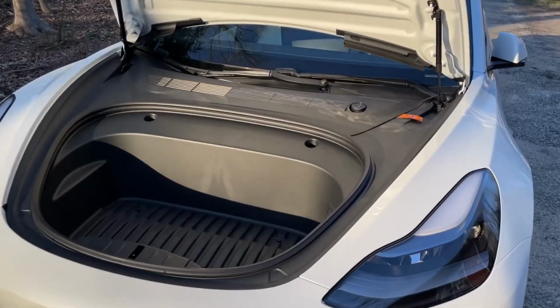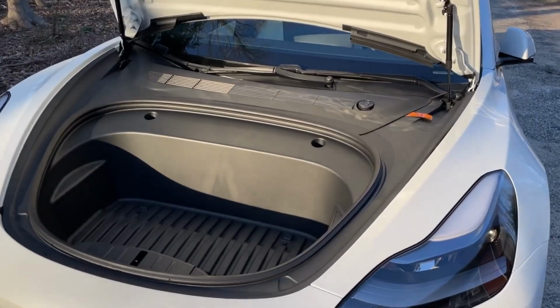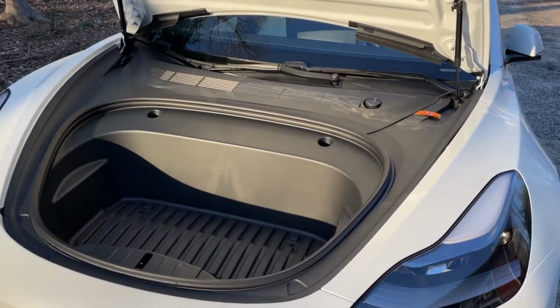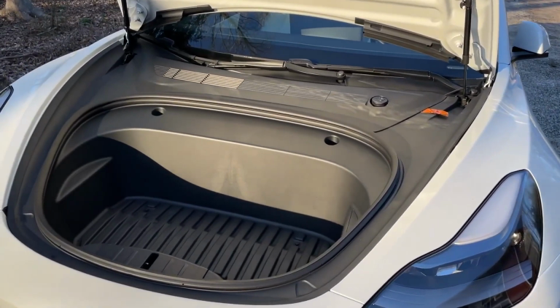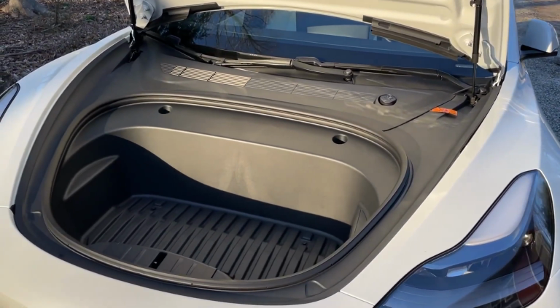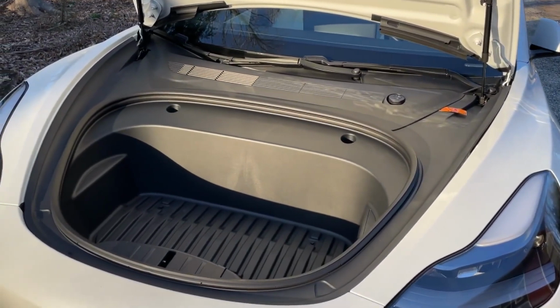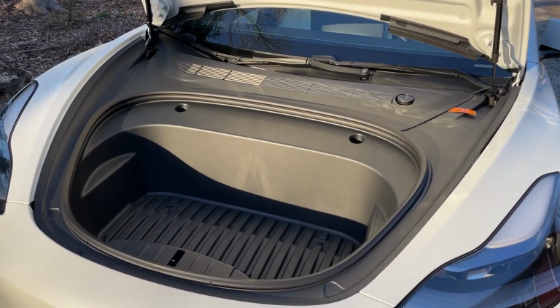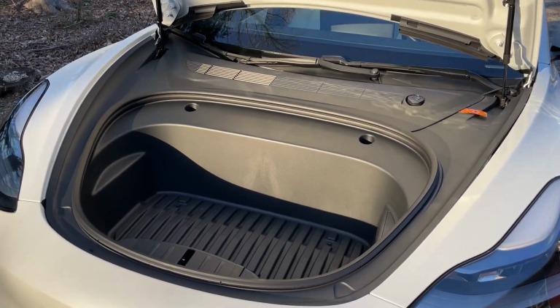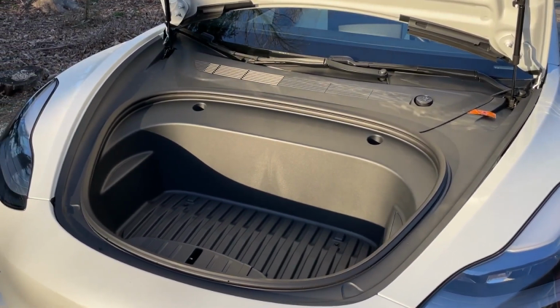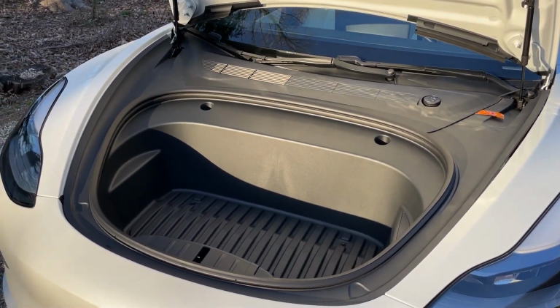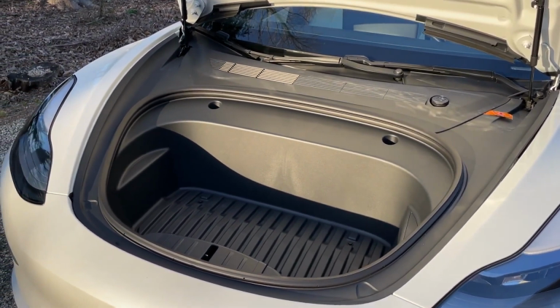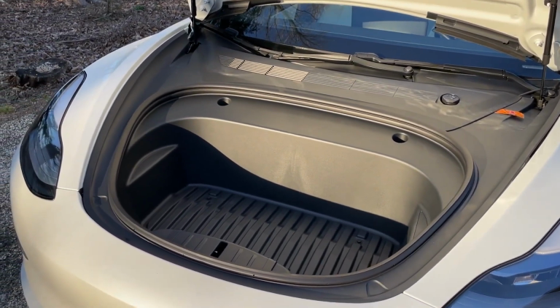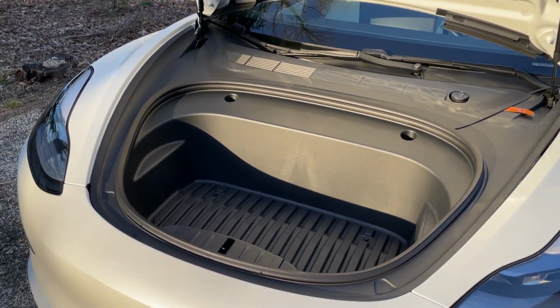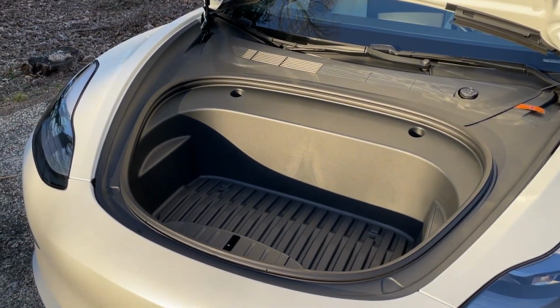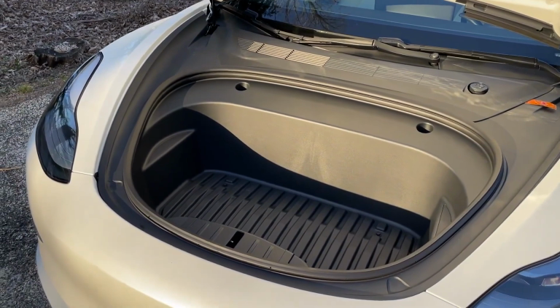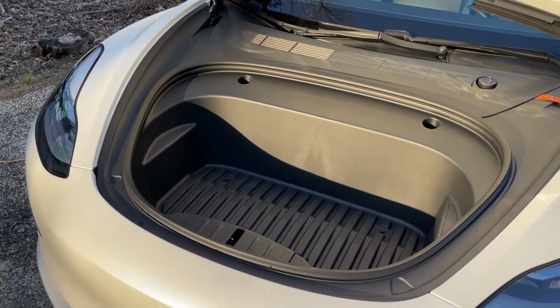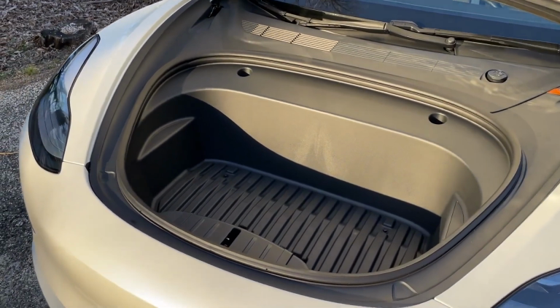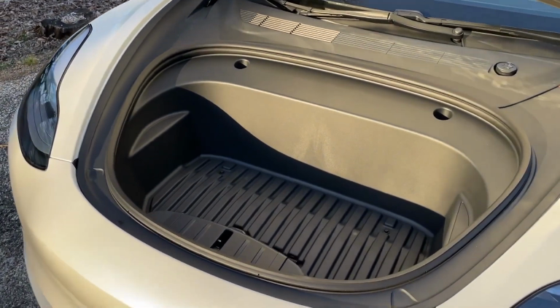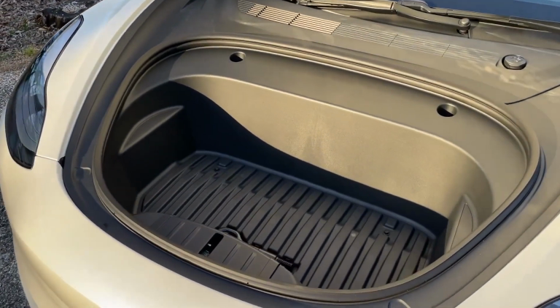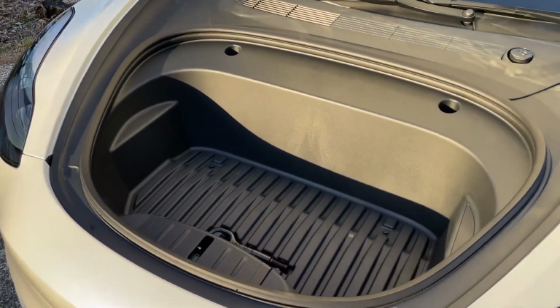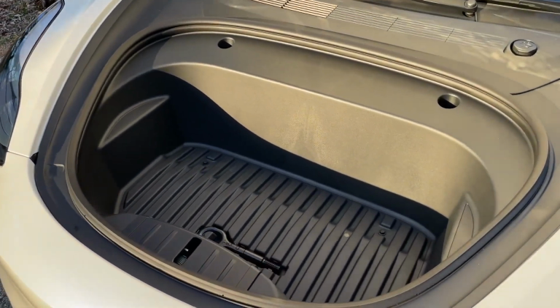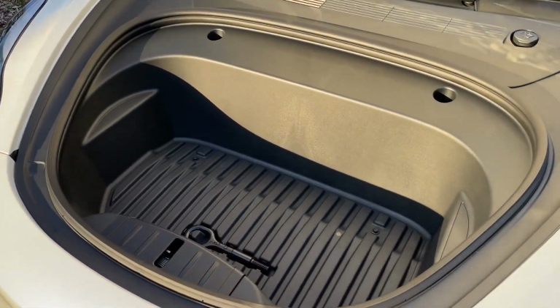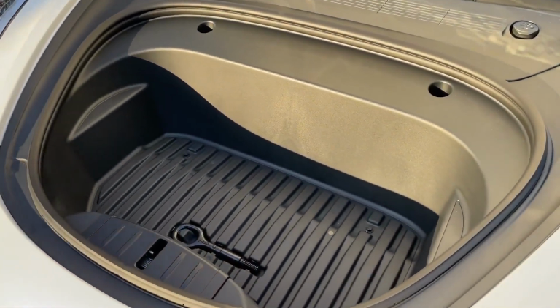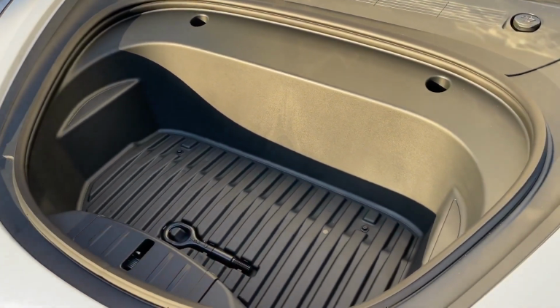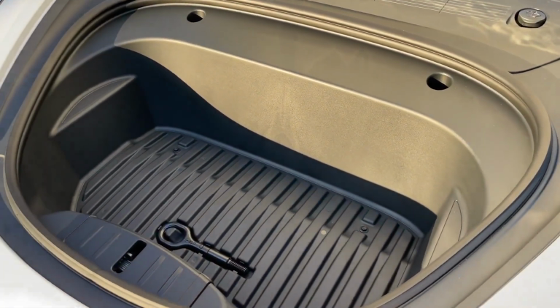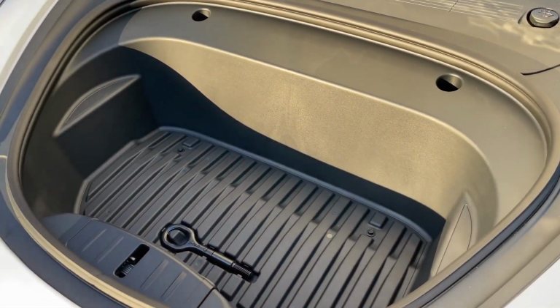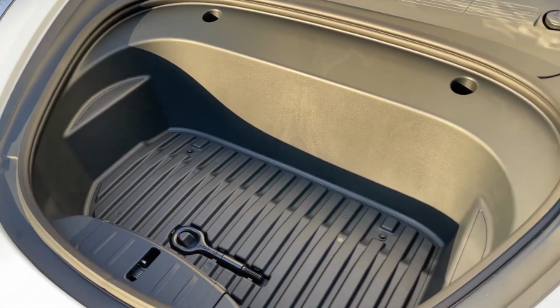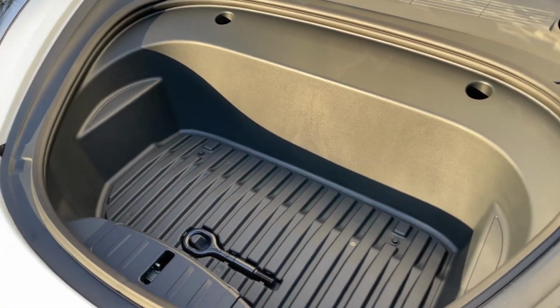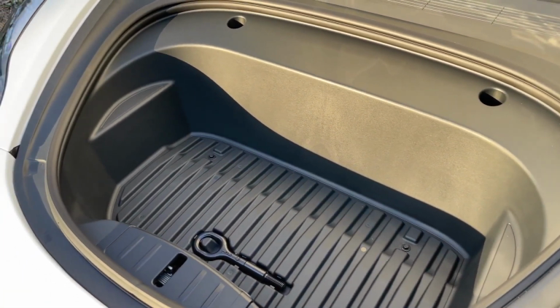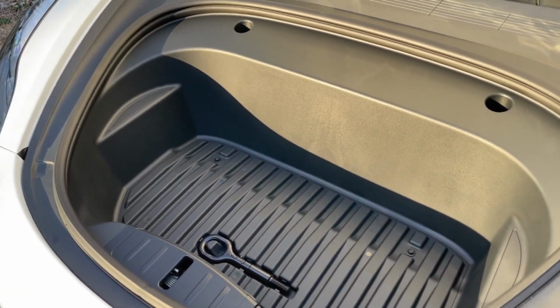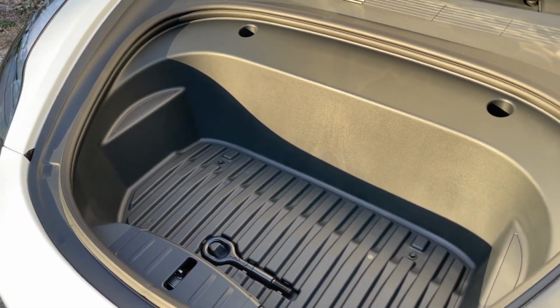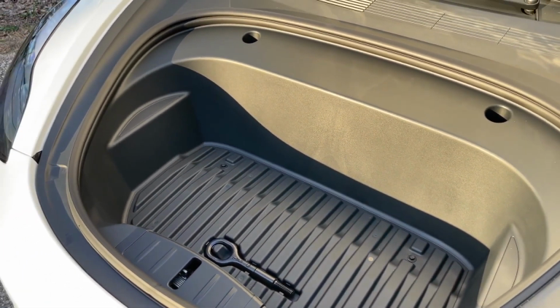Looking at the frunk, it is smaller compared to previous models, but you can still put items inside — it's really good for shoppers.